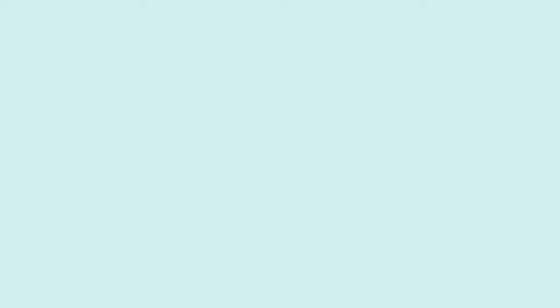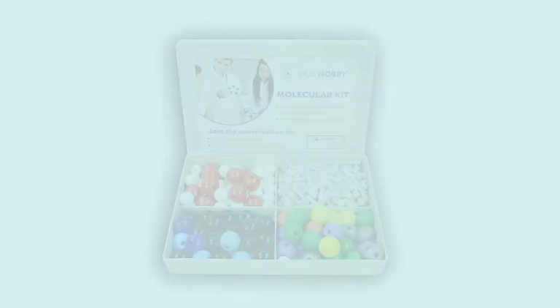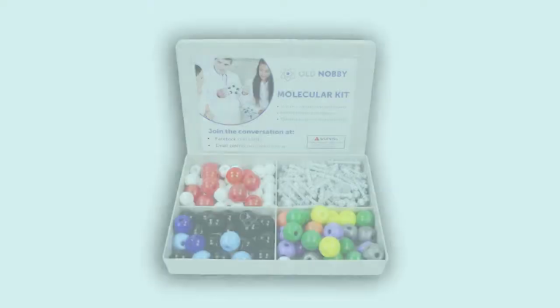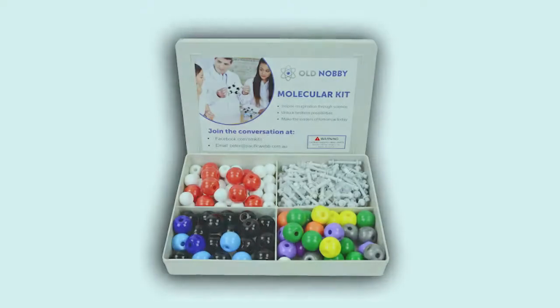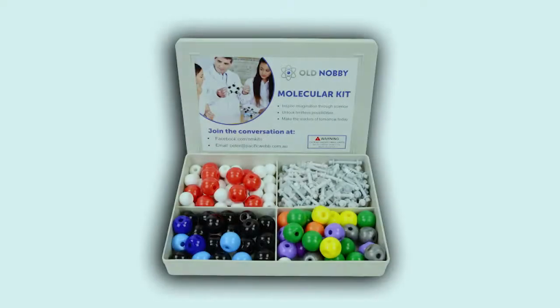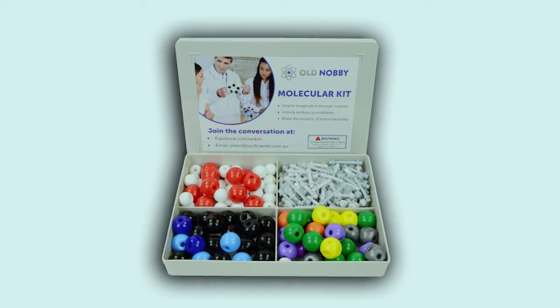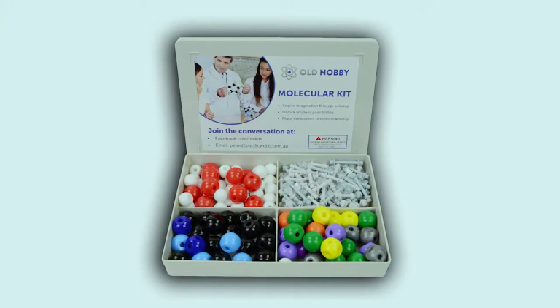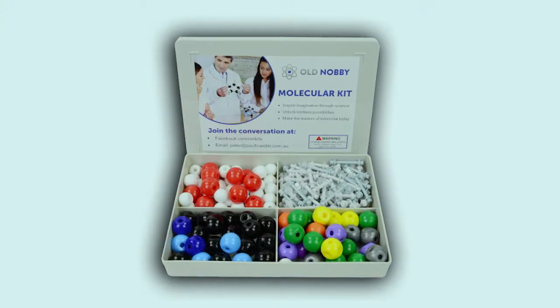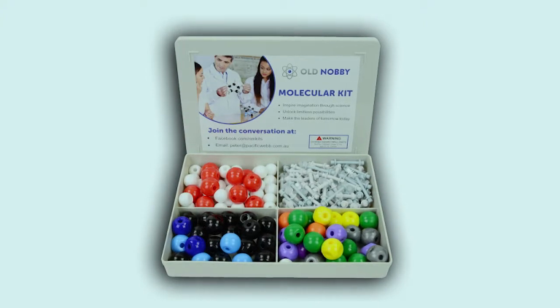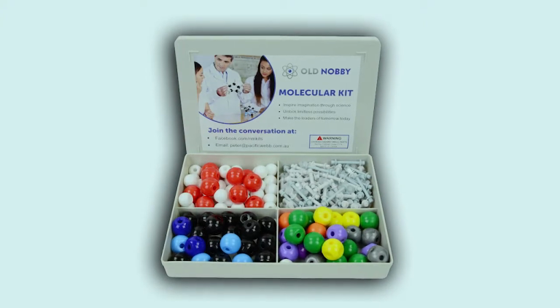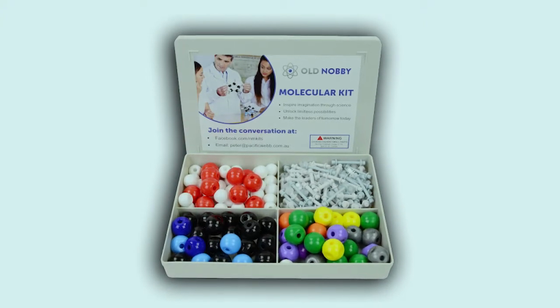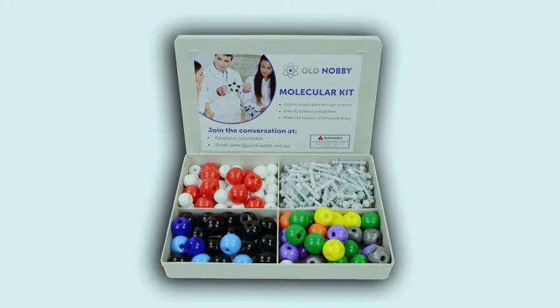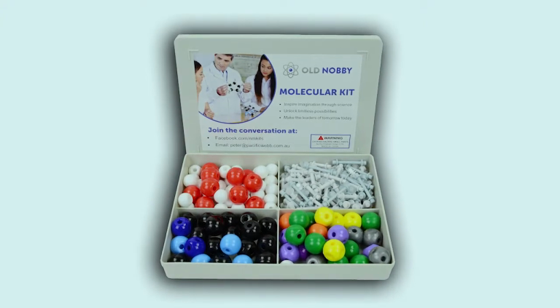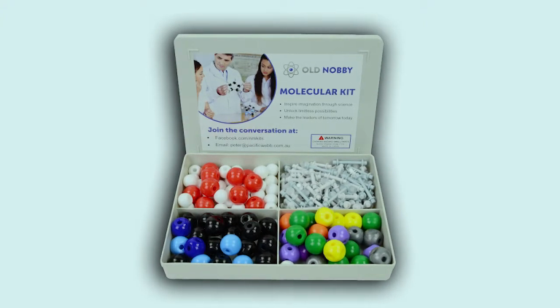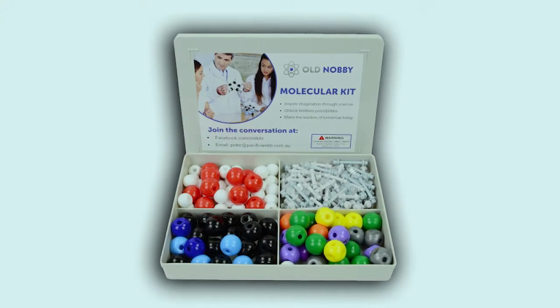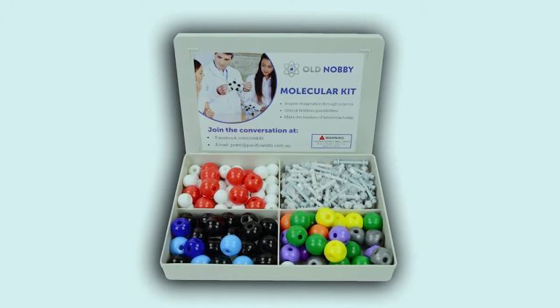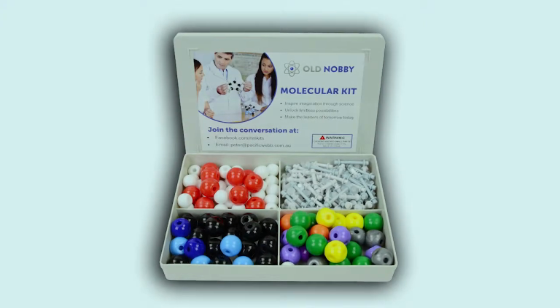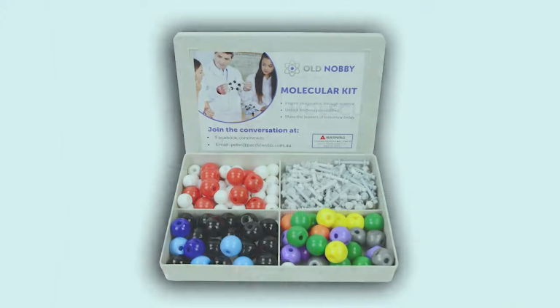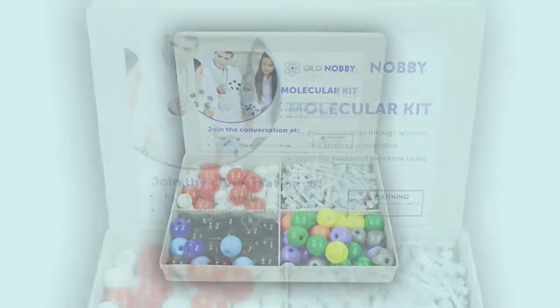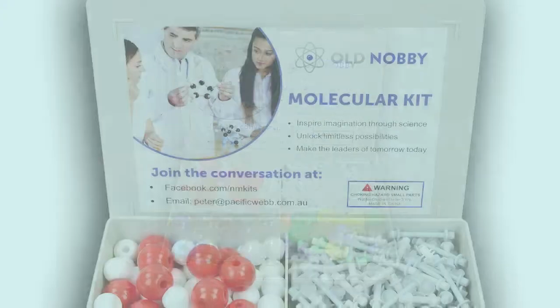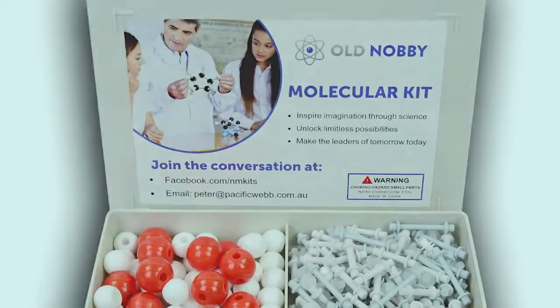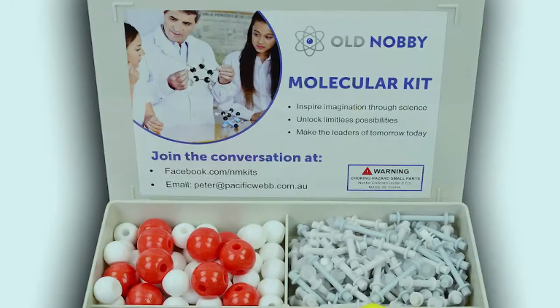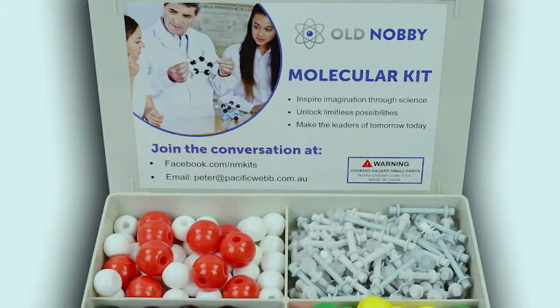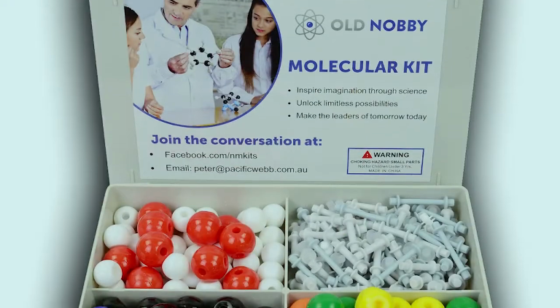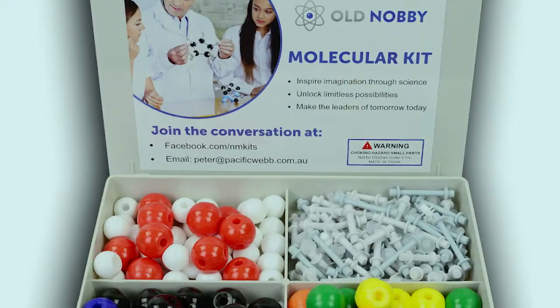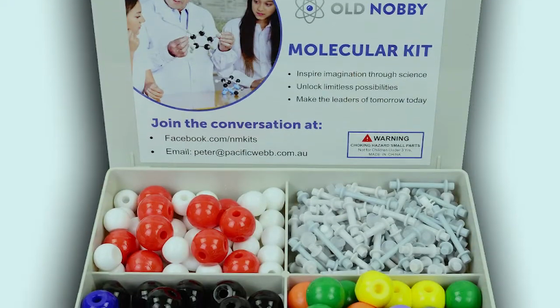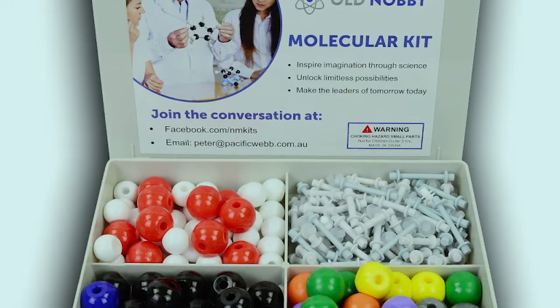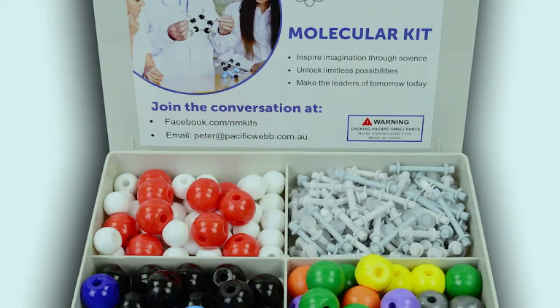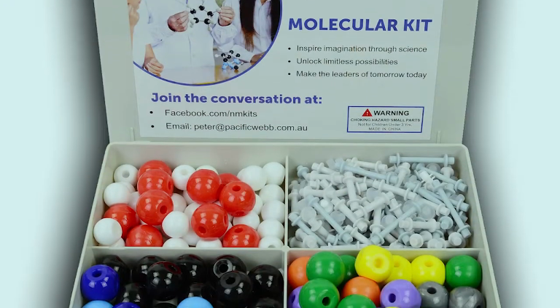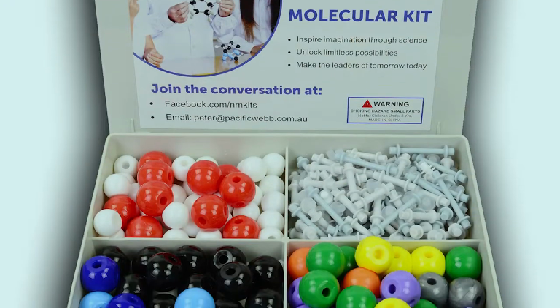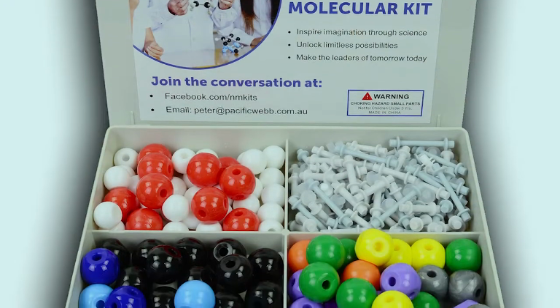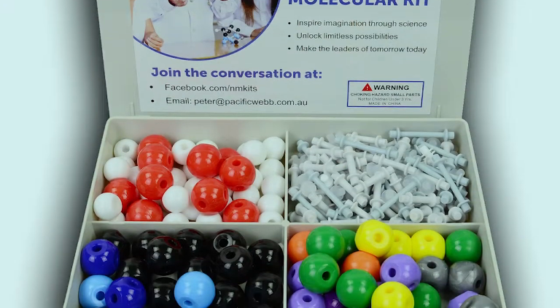Once you open up your molecular kit, this is what it looks like. It comes with a range of molecules, which will be listed on the next picture.